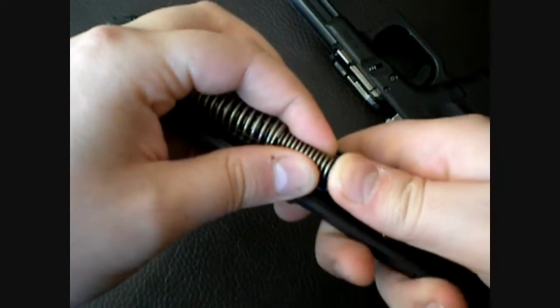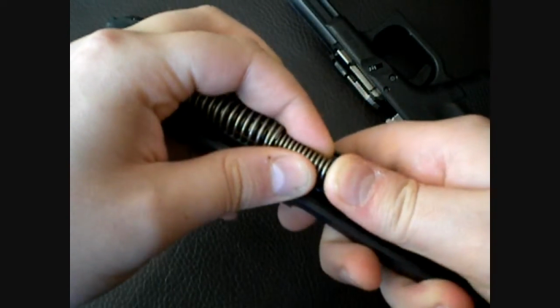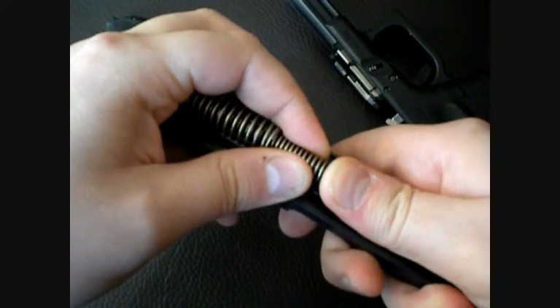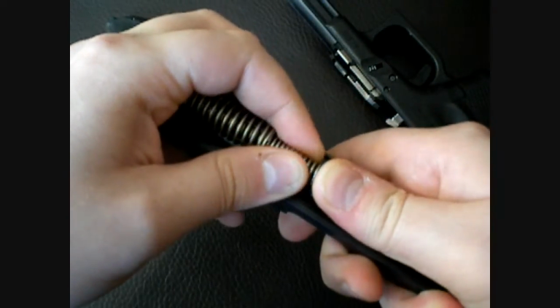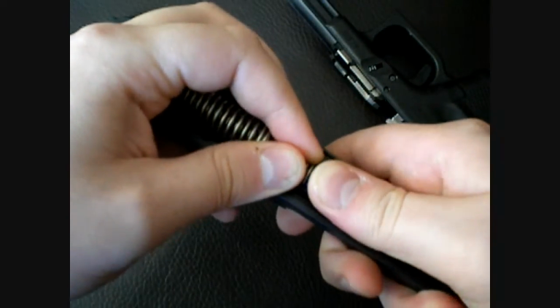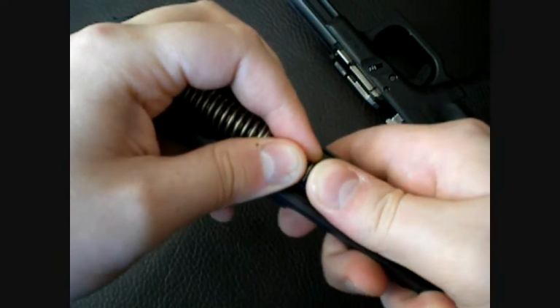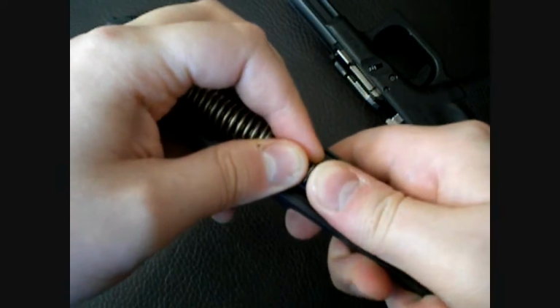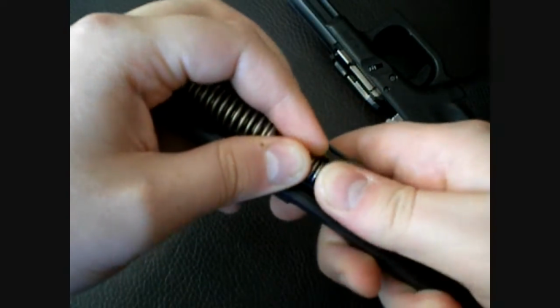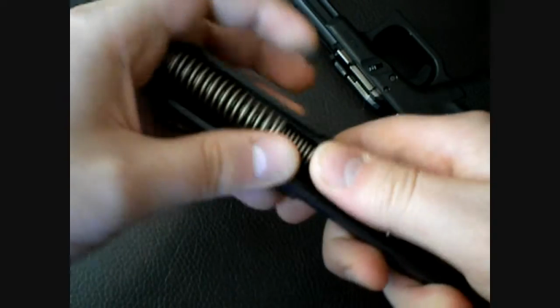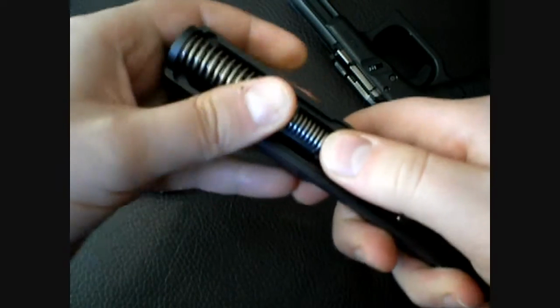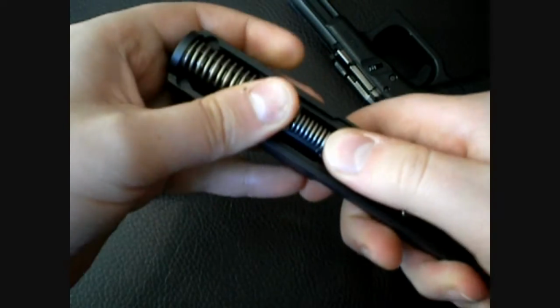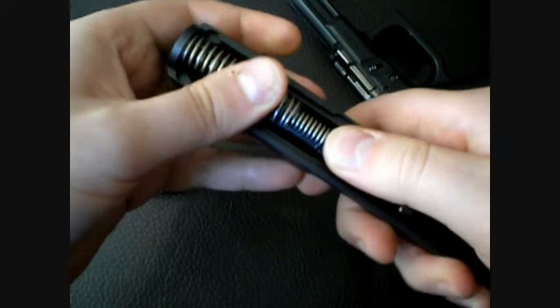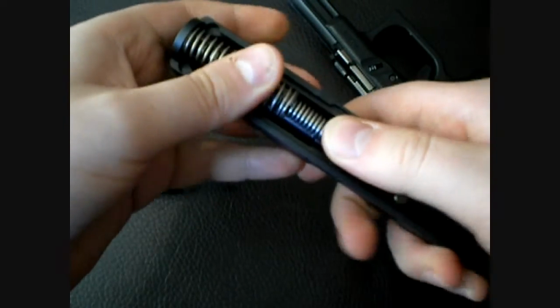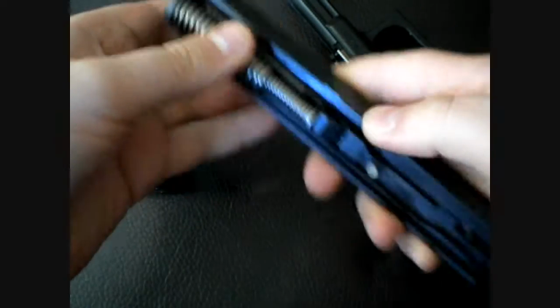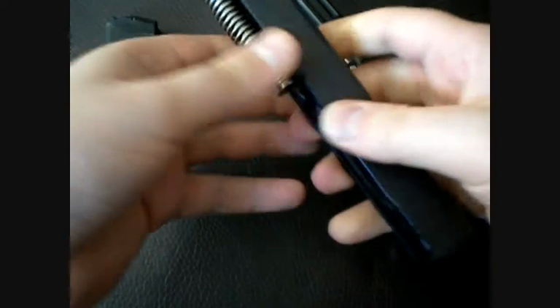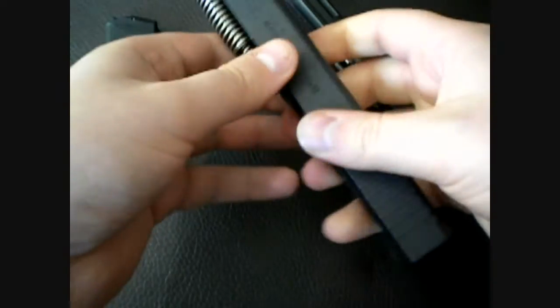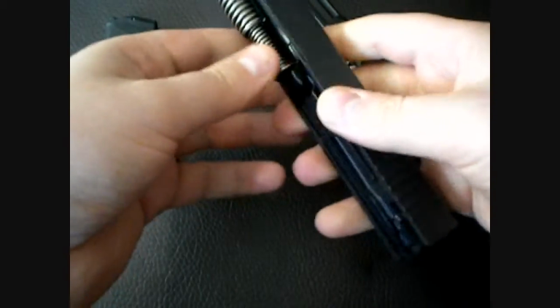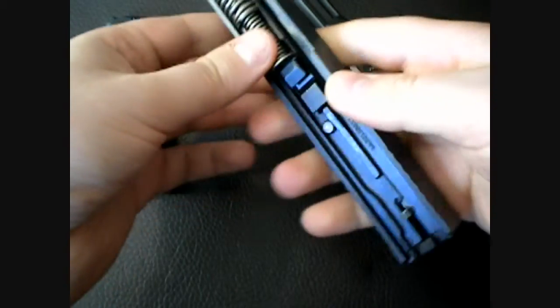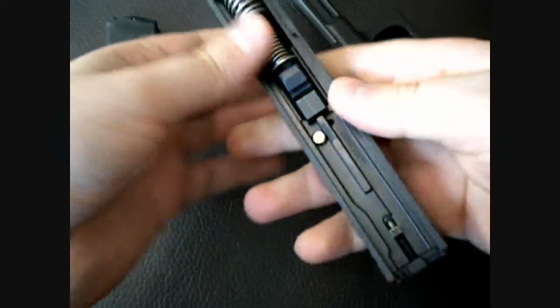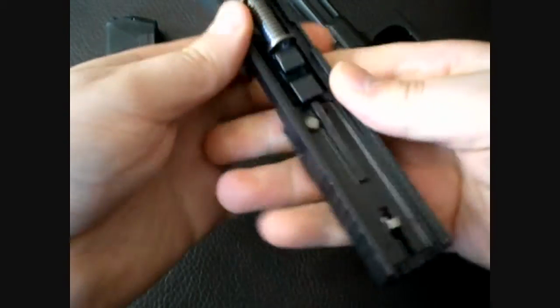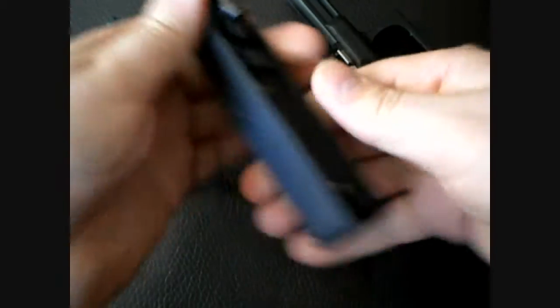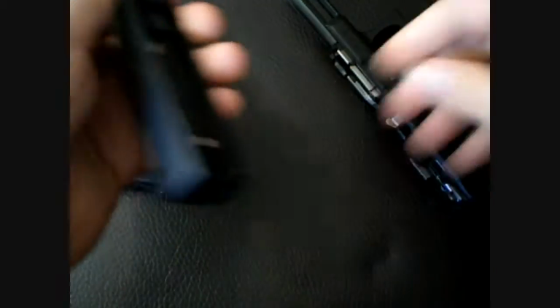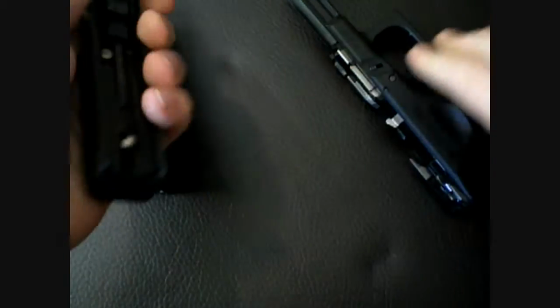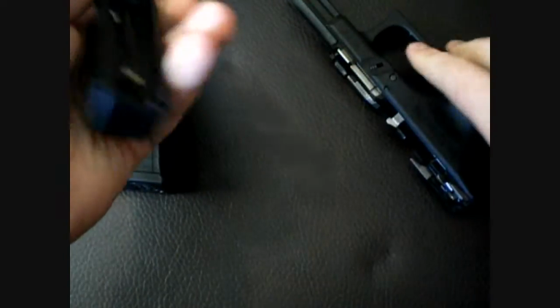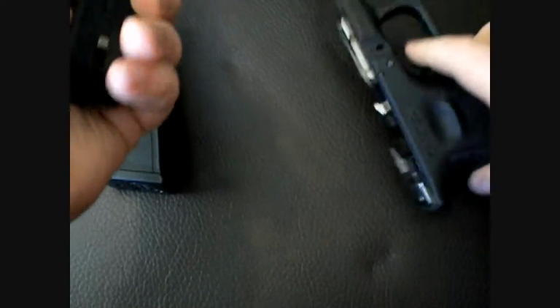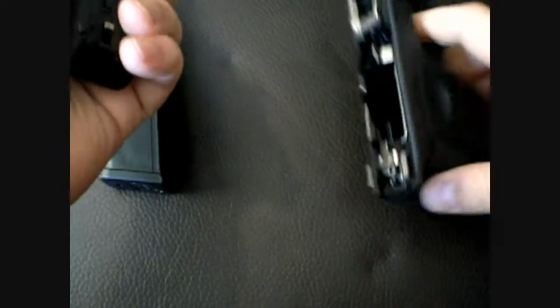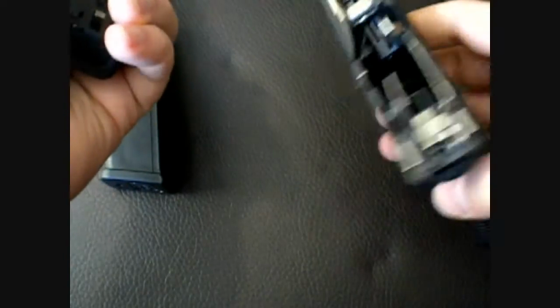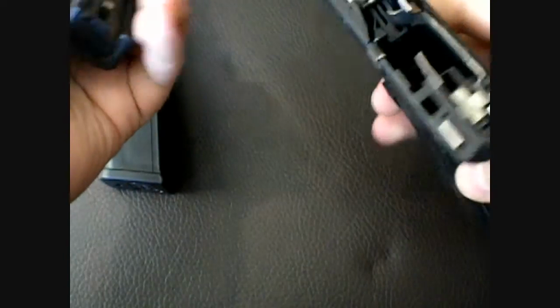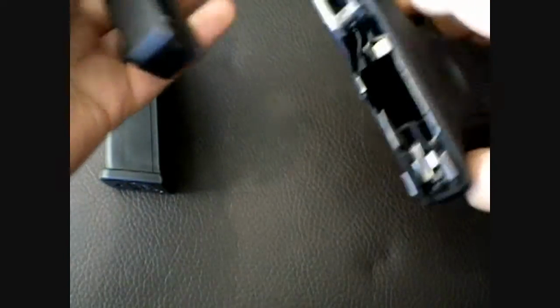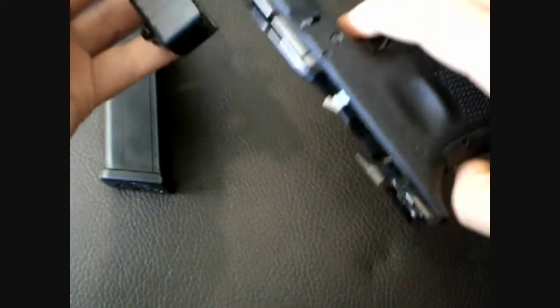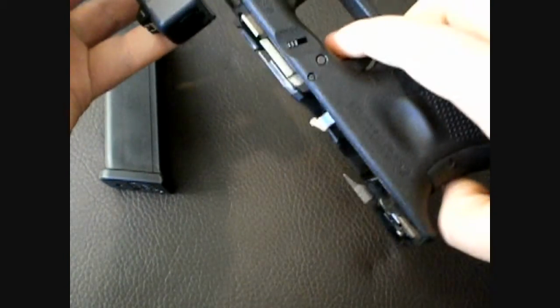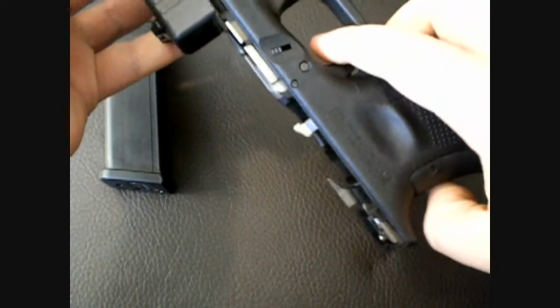Let me put this back together — it's hard to move around this tripod.